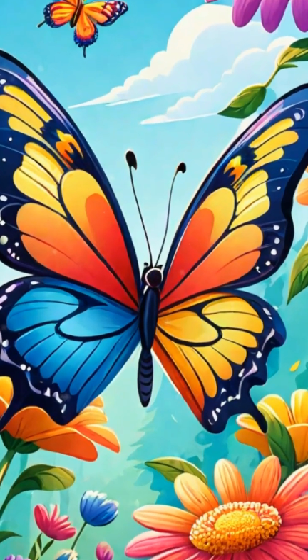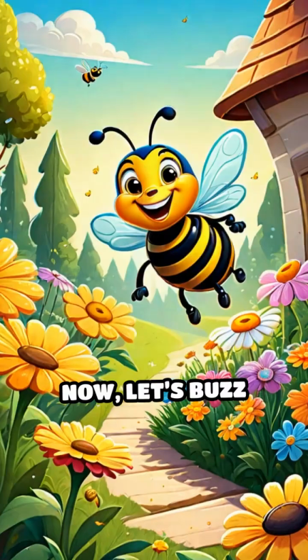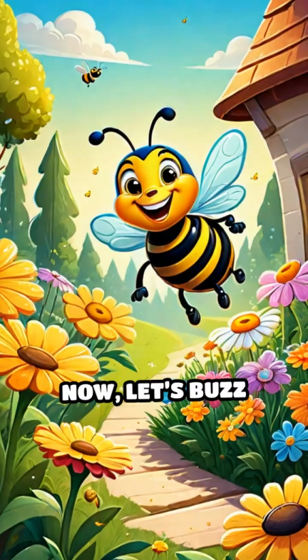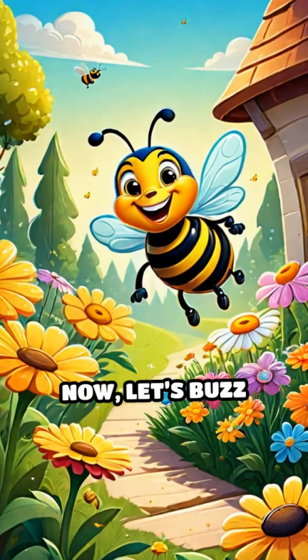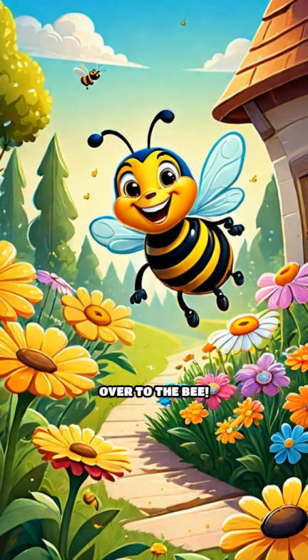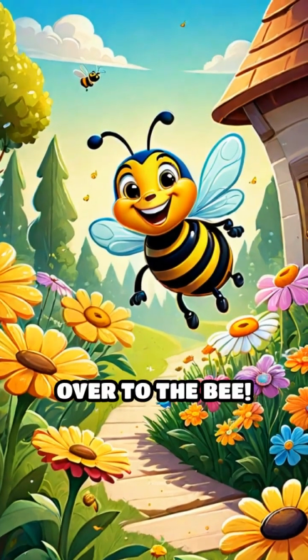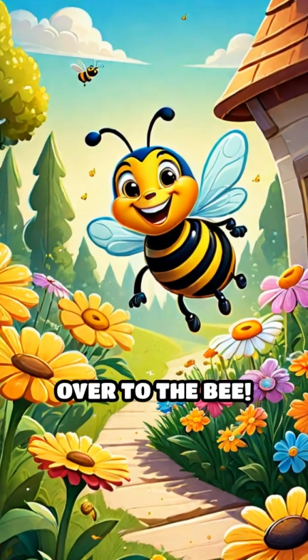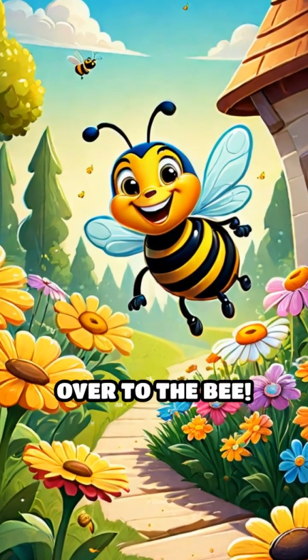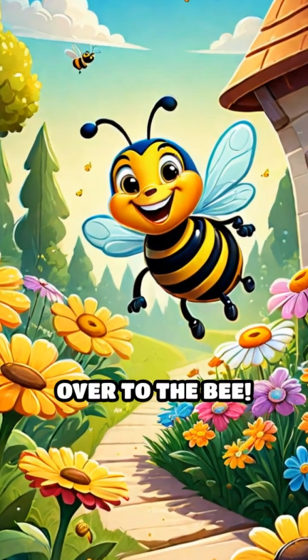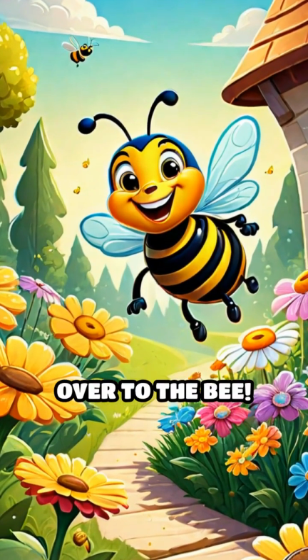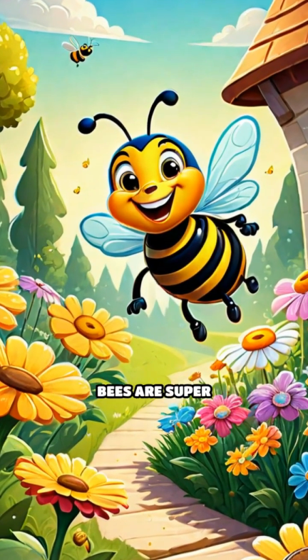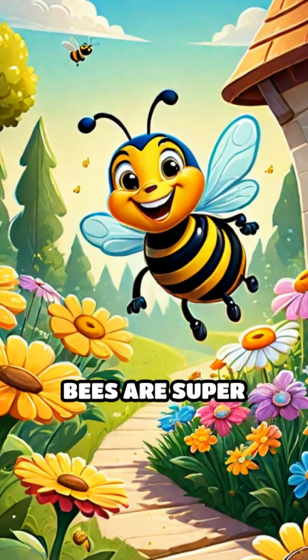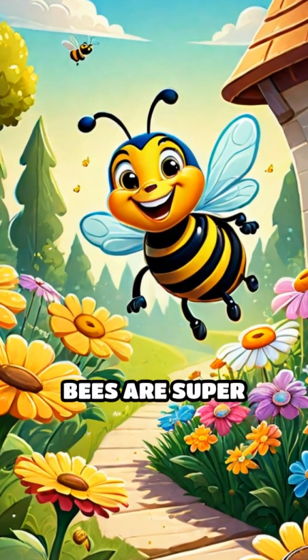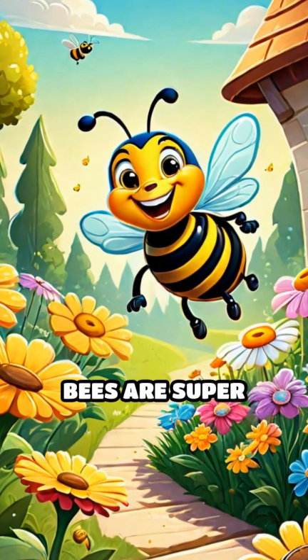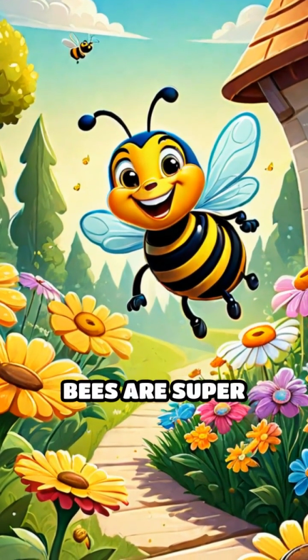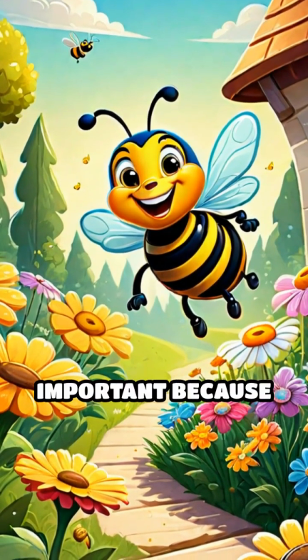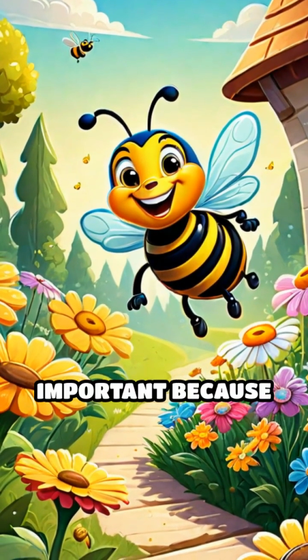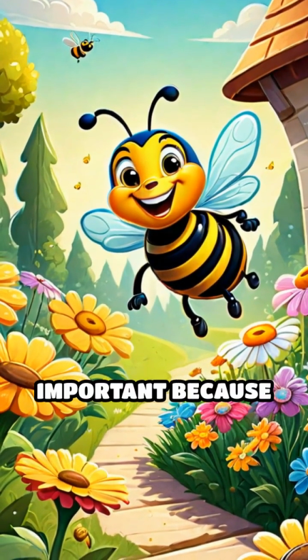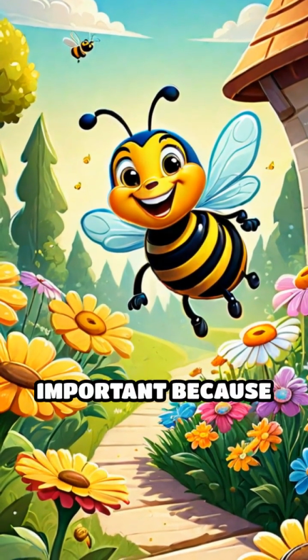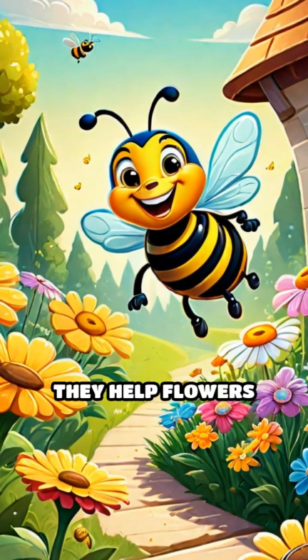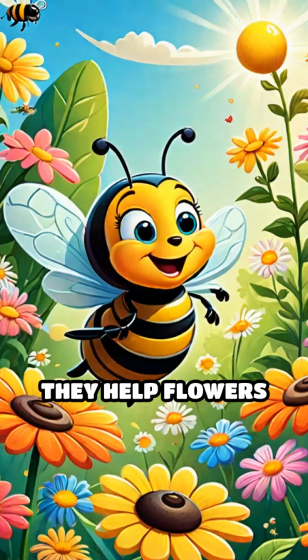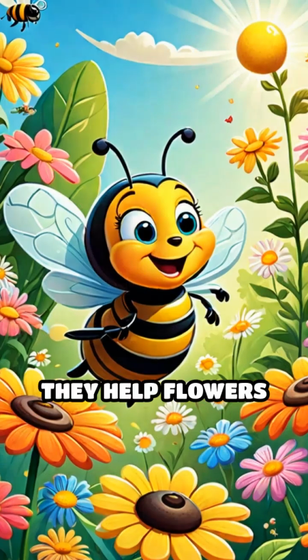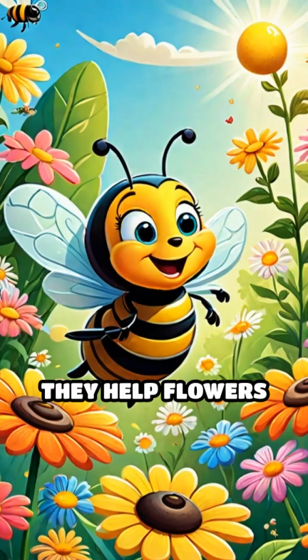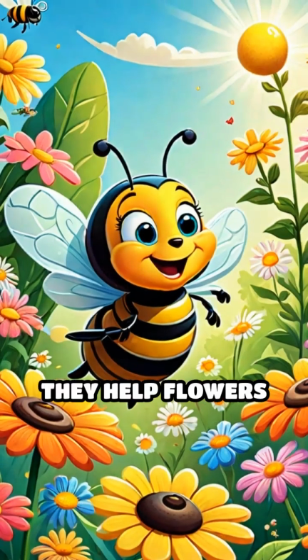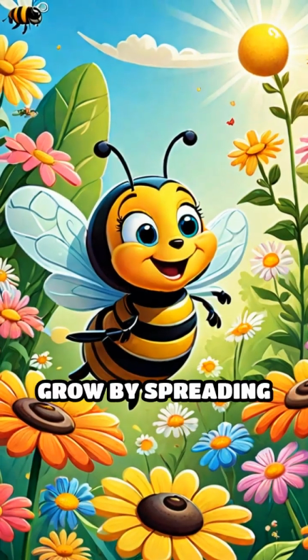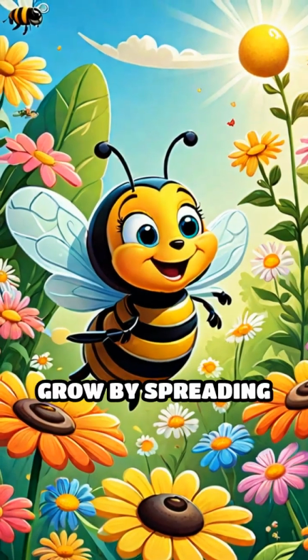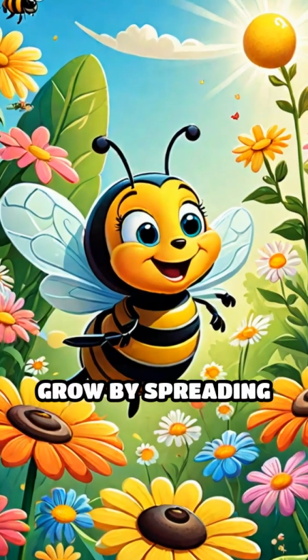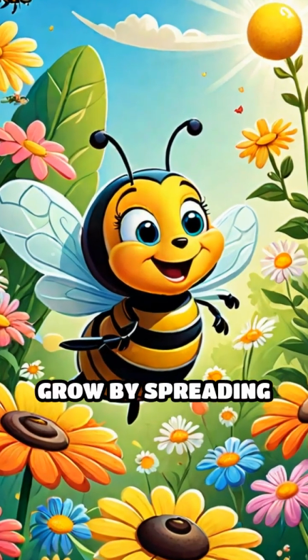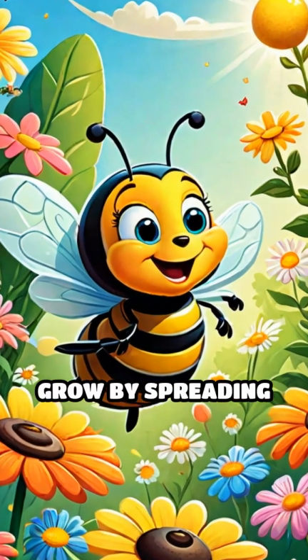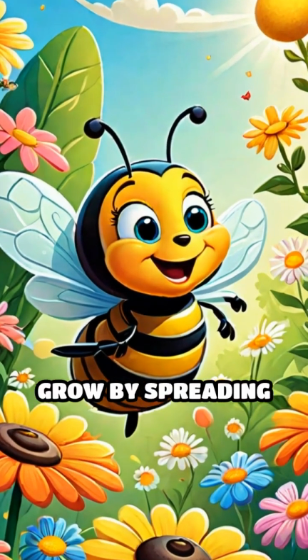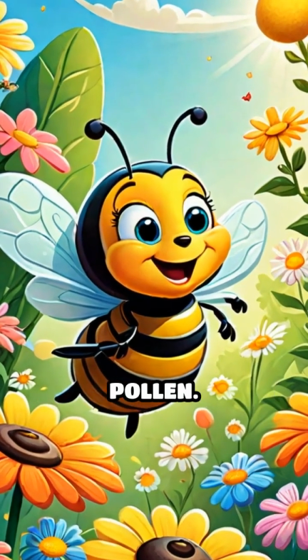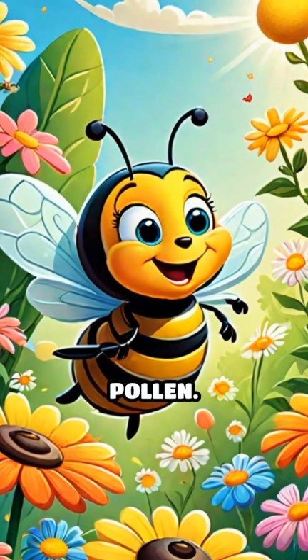Now let's buzz over to the bee. Bees are super important because they help flowers grow by spreading pollen.